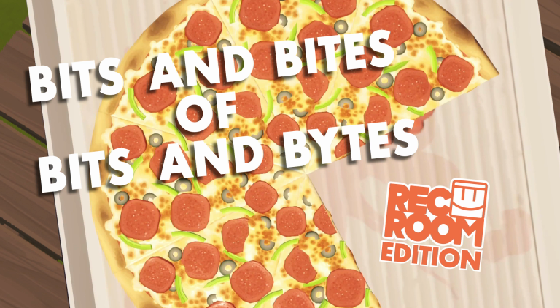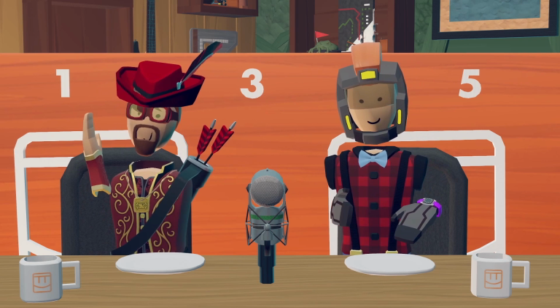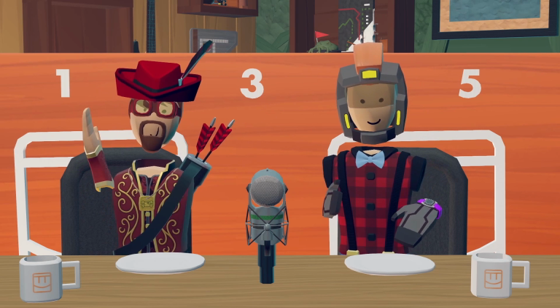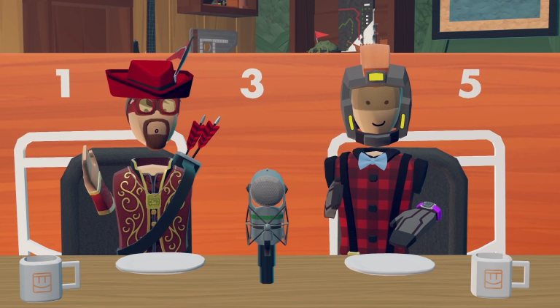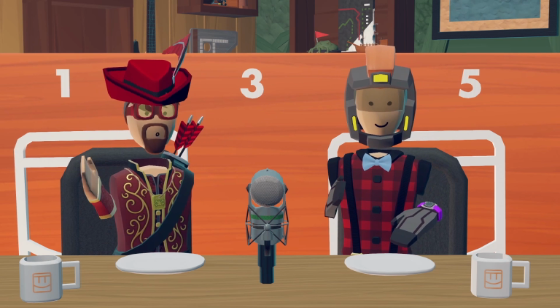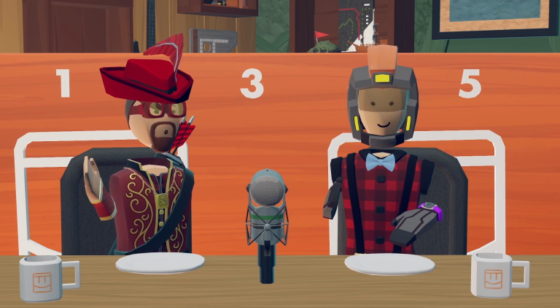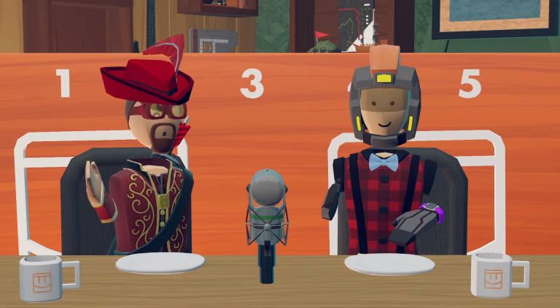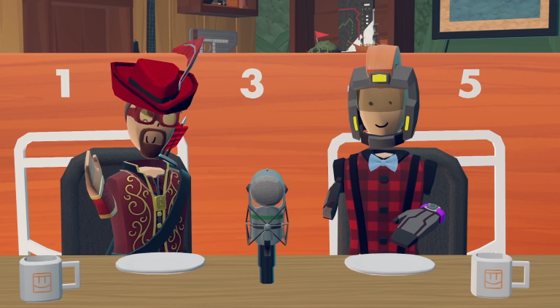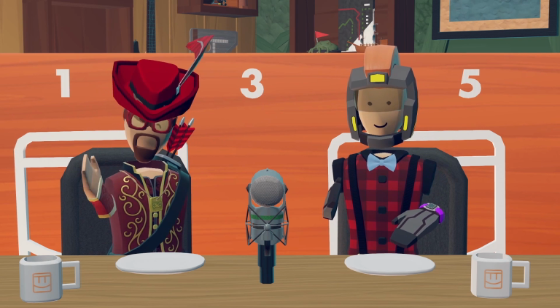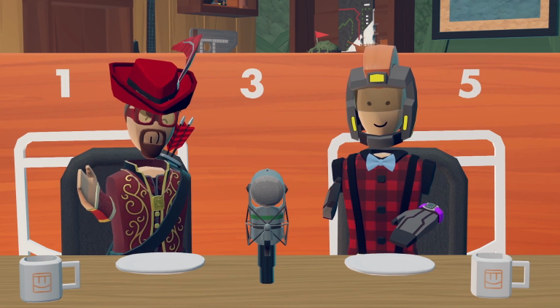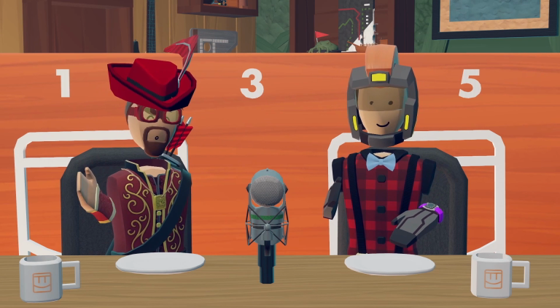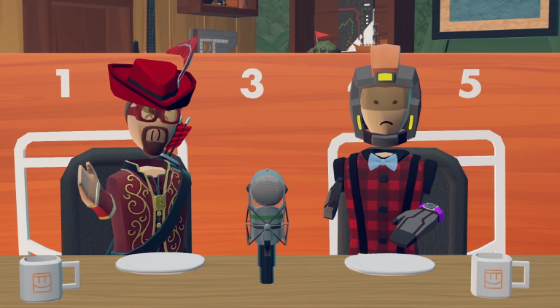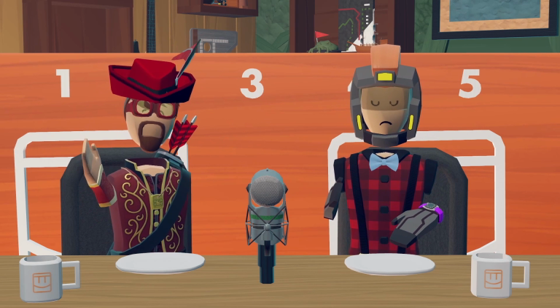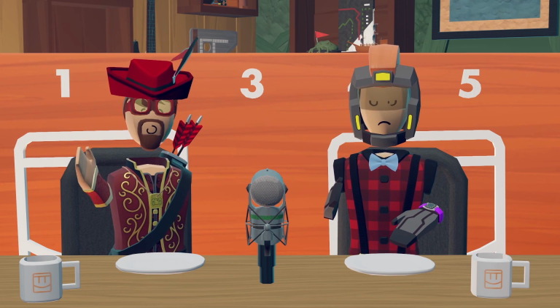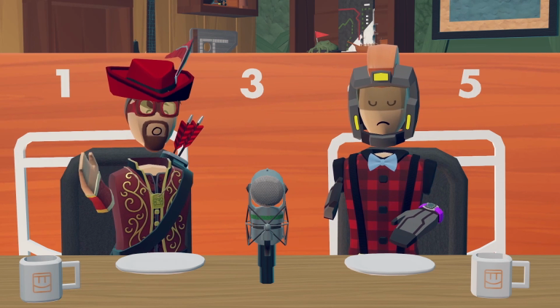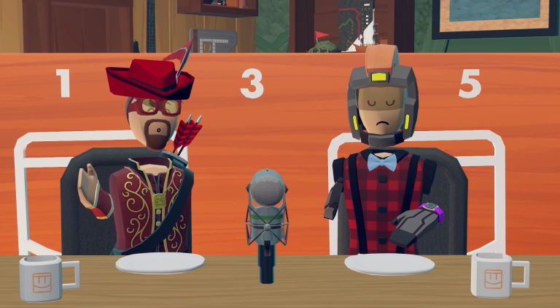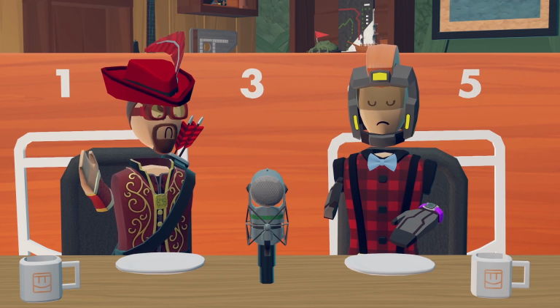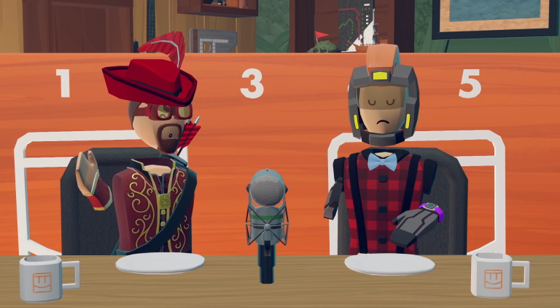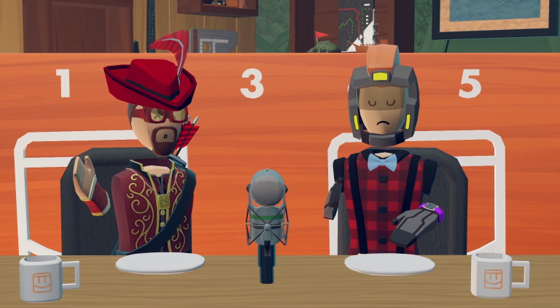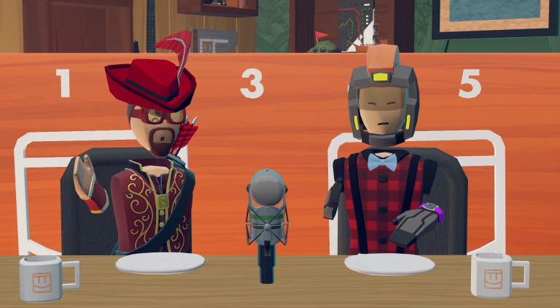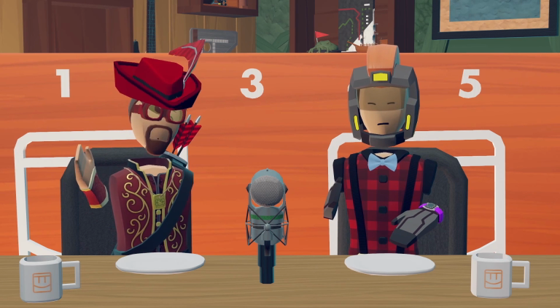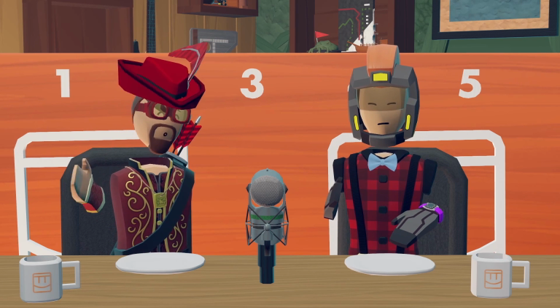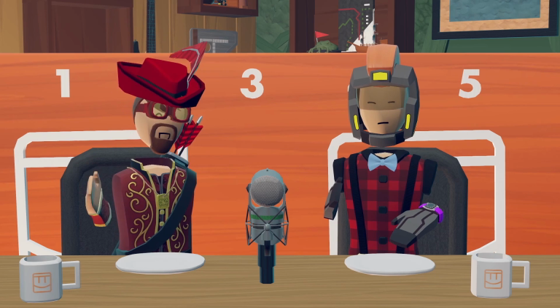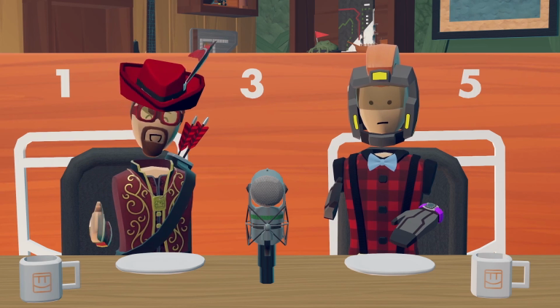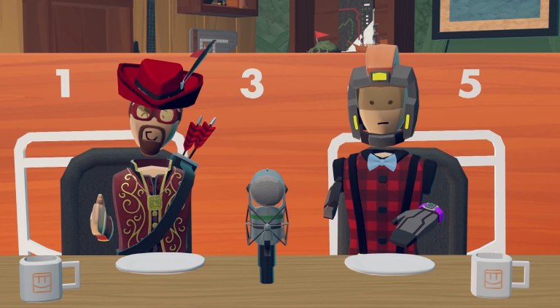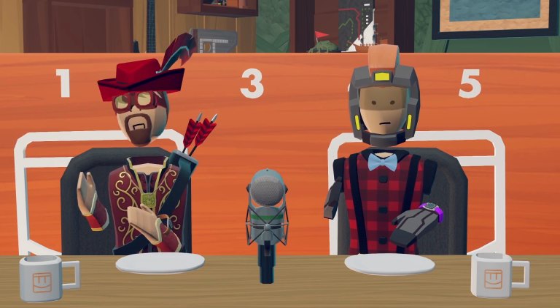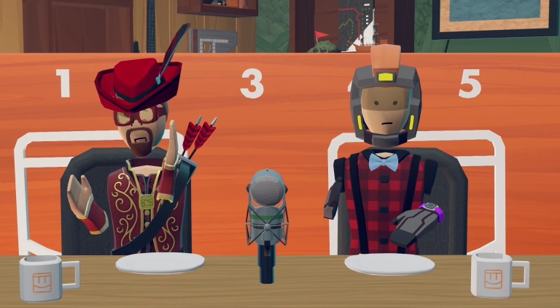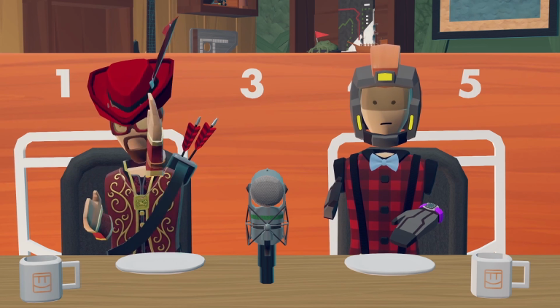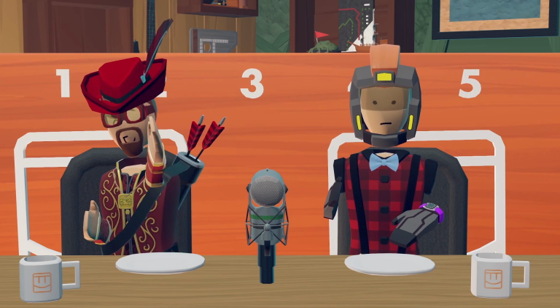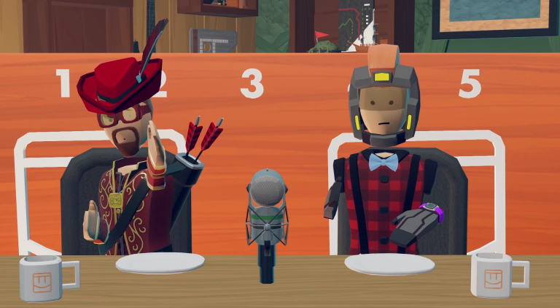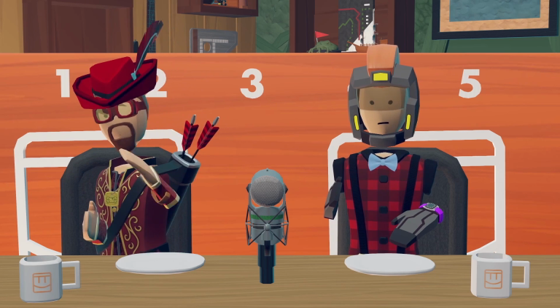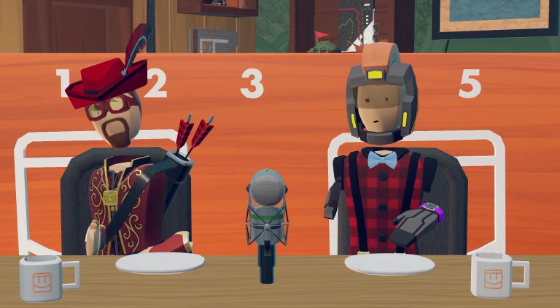We are going to enjoy each food one at a time, and try to agree on where it goes on our board. Let's do this.